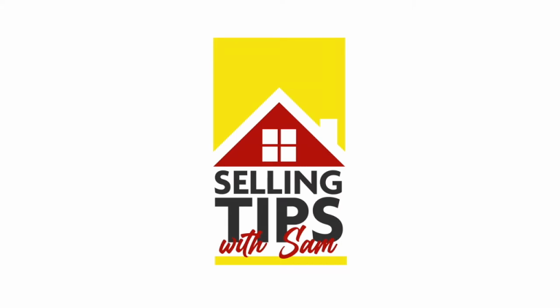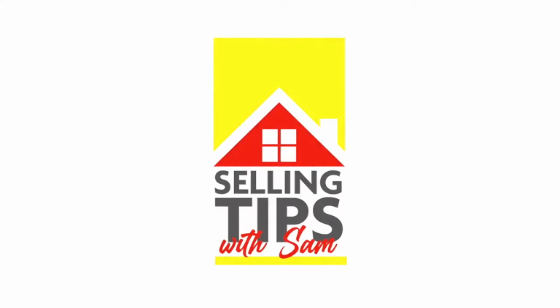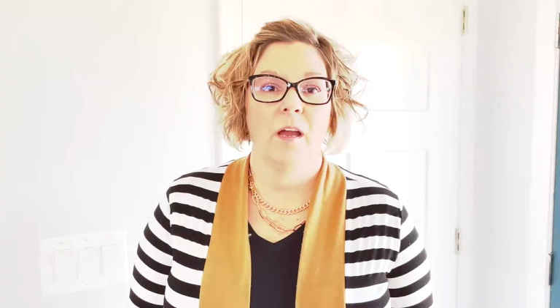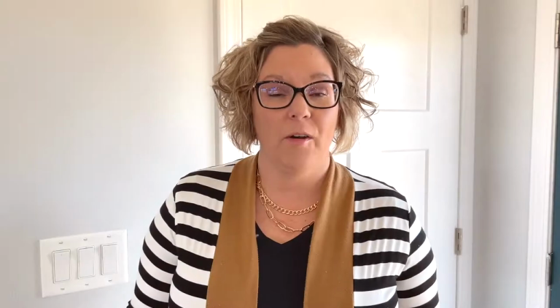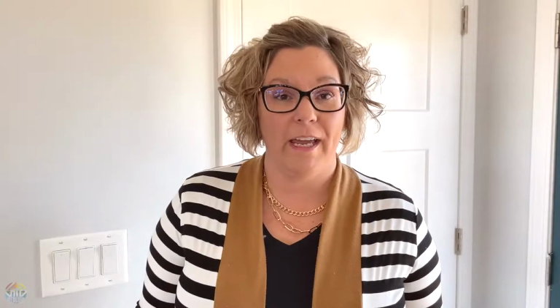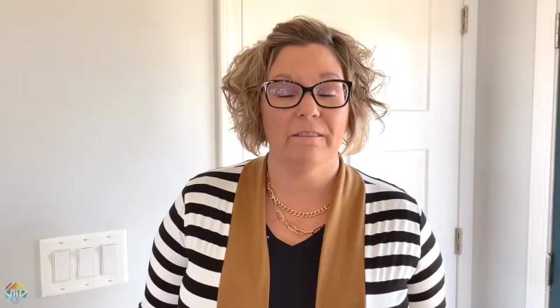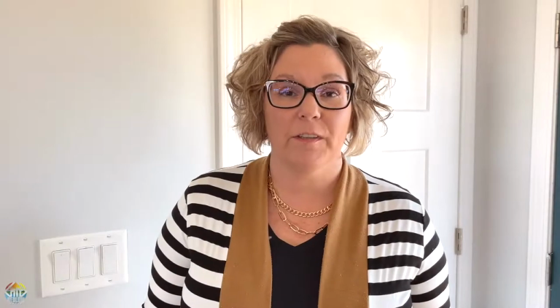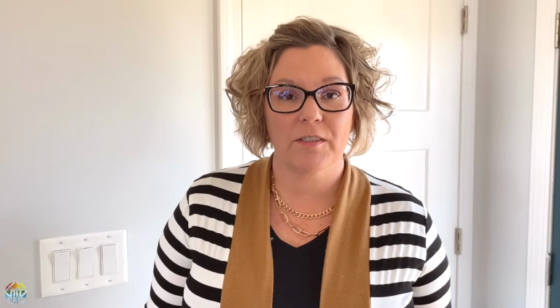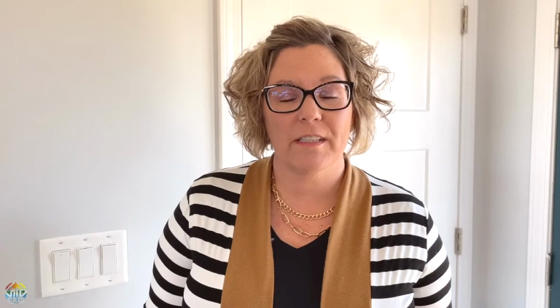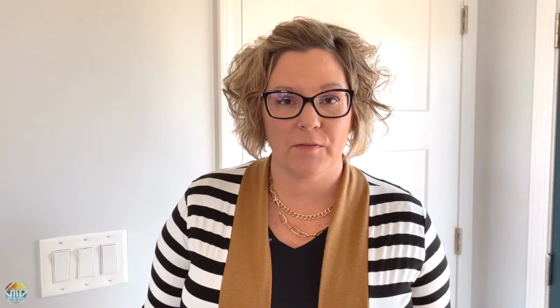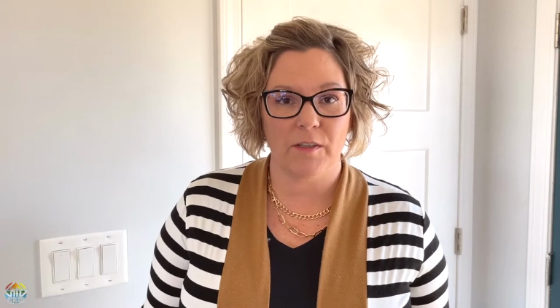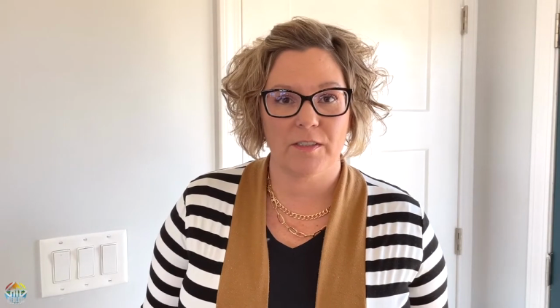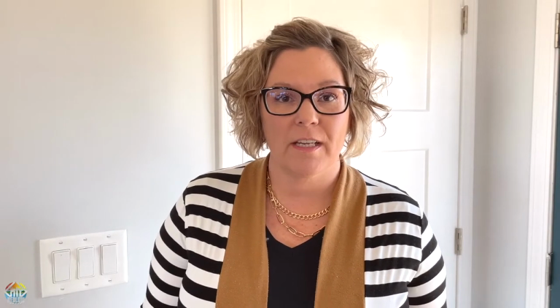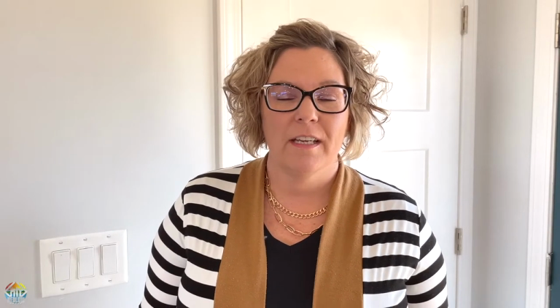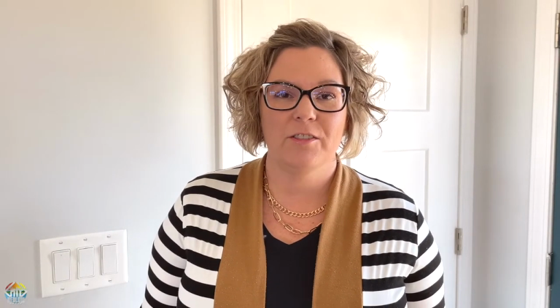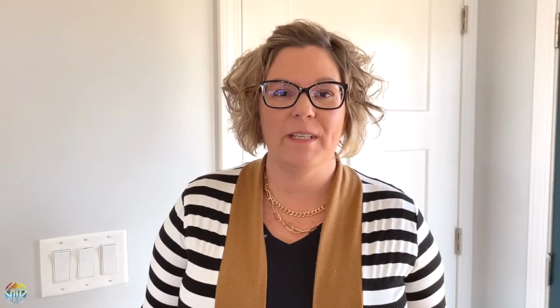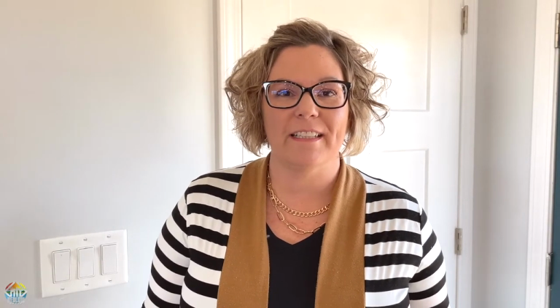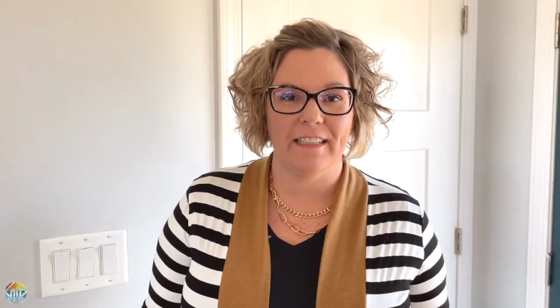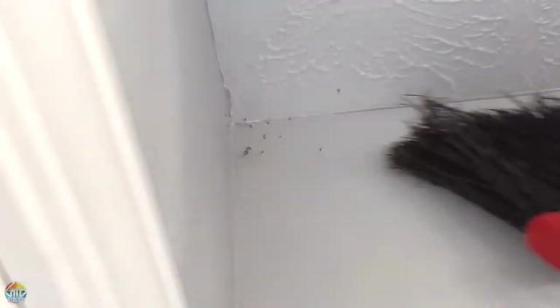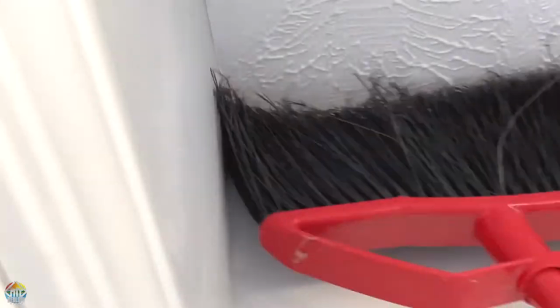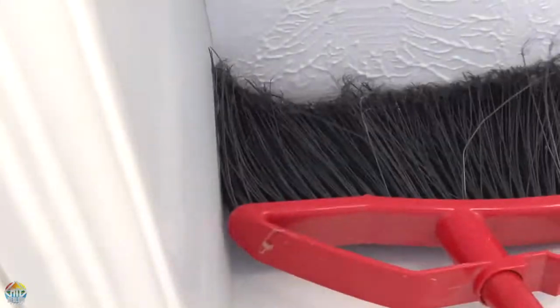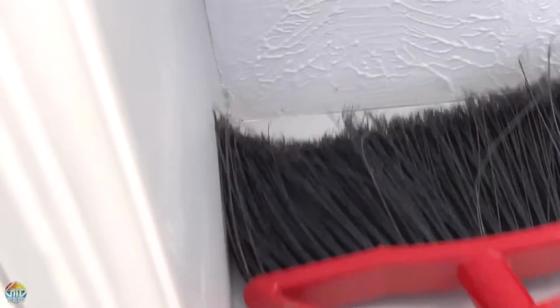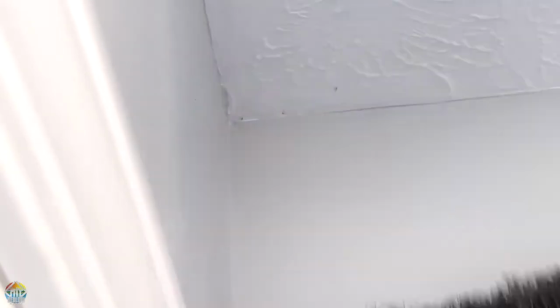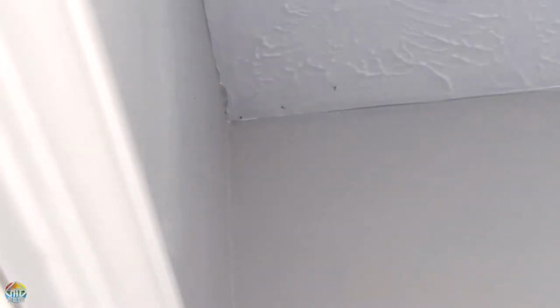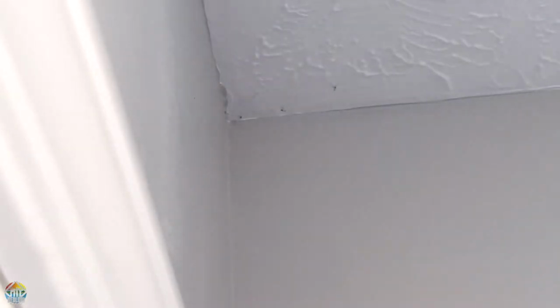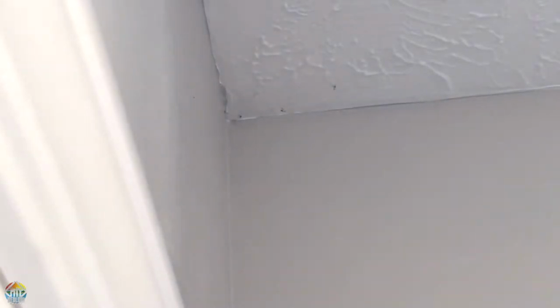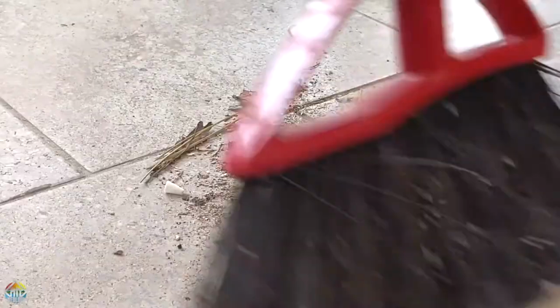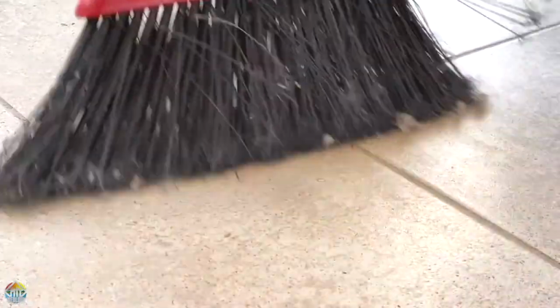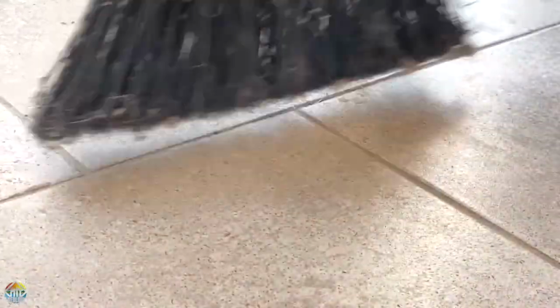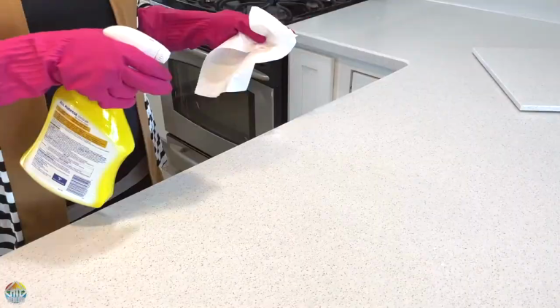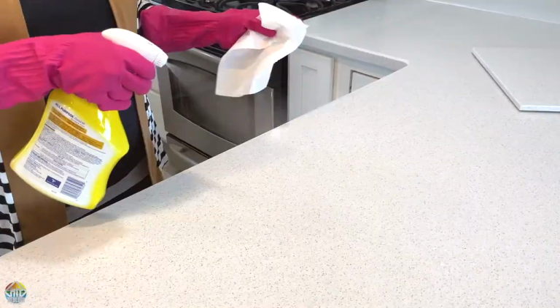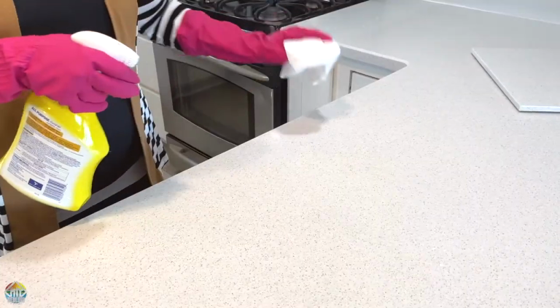First things first, you need to clean, clean, clean.